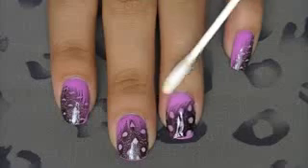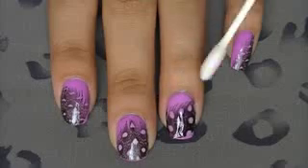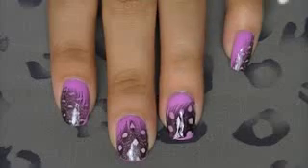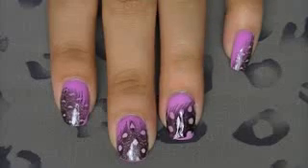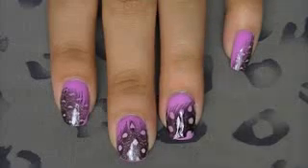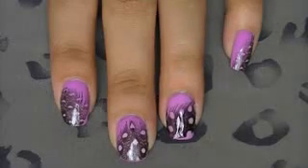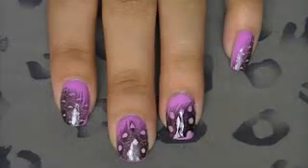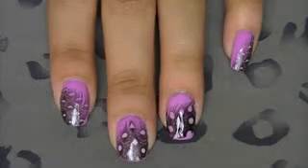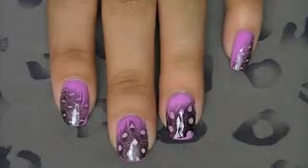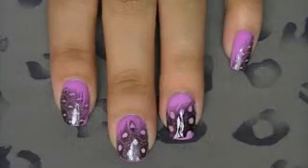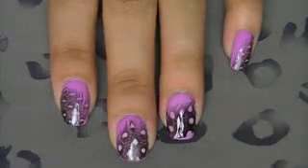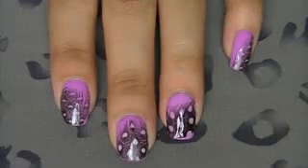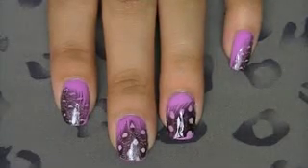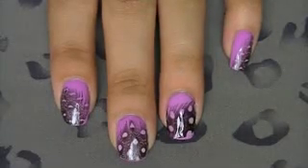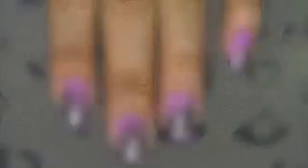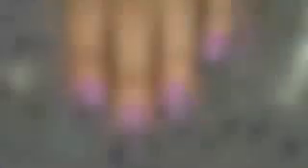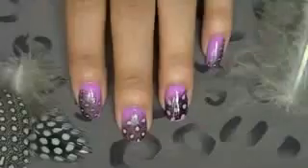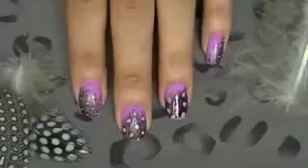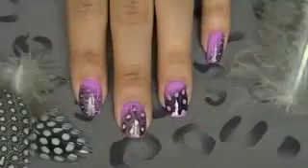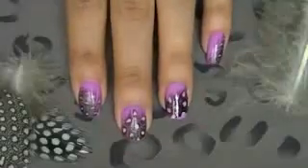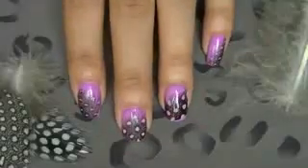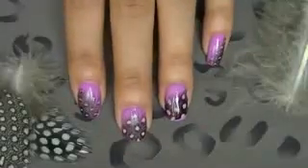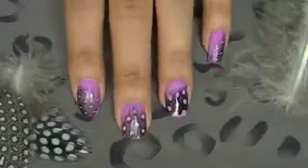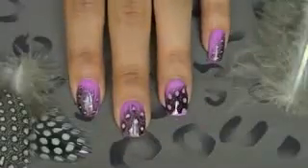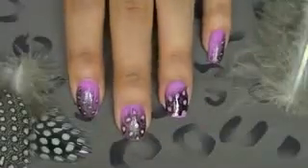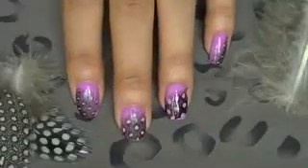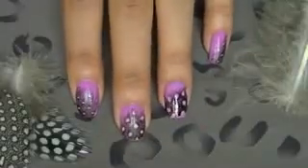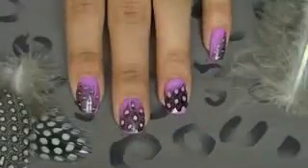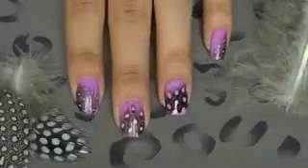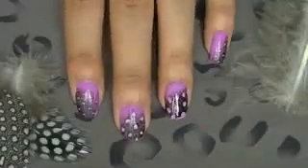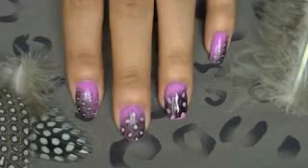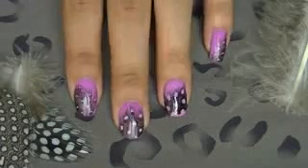Lastly, clean around your nail and then the look is finished. Now go out and start your cool new feather nails!